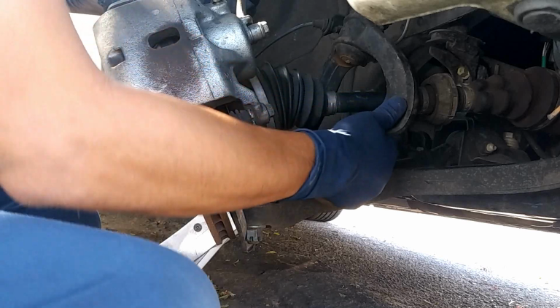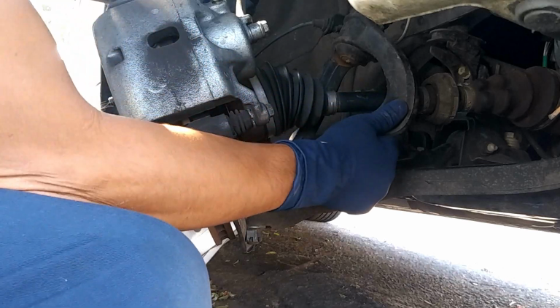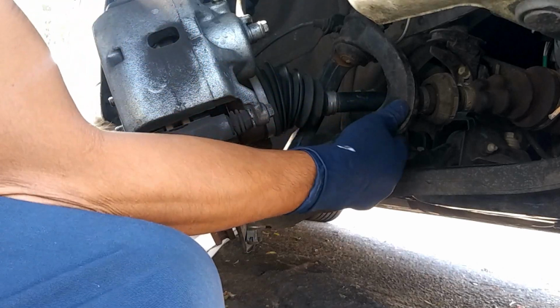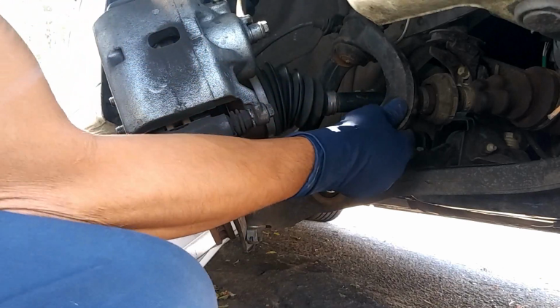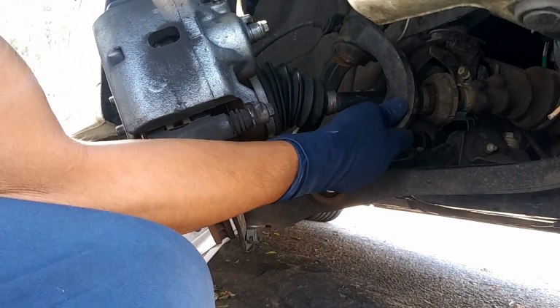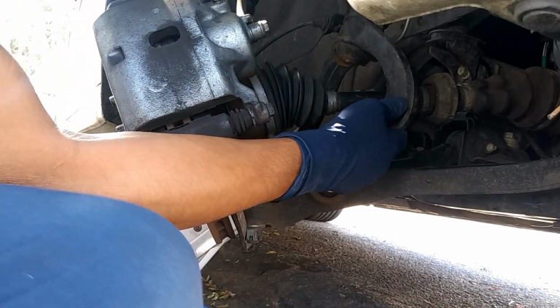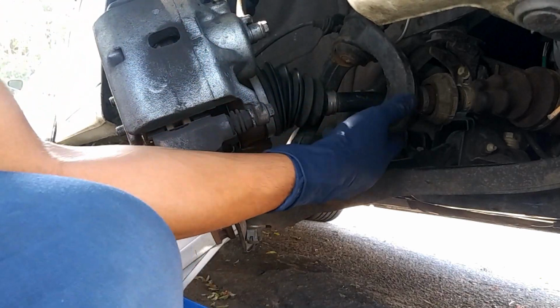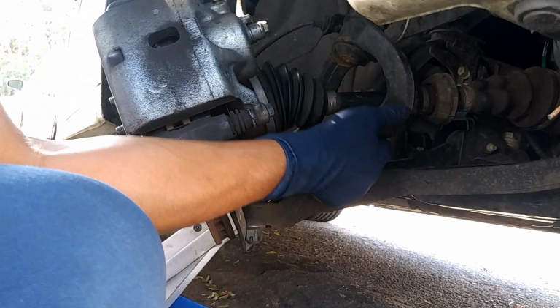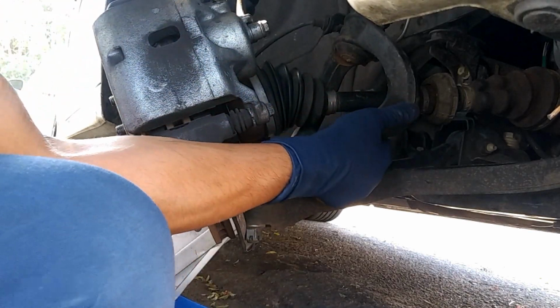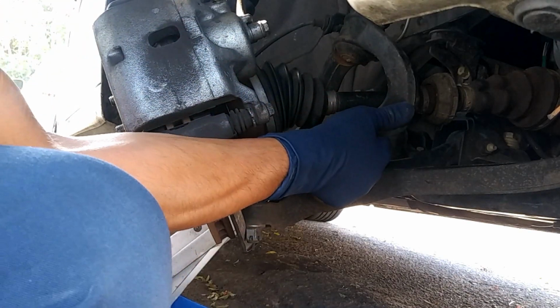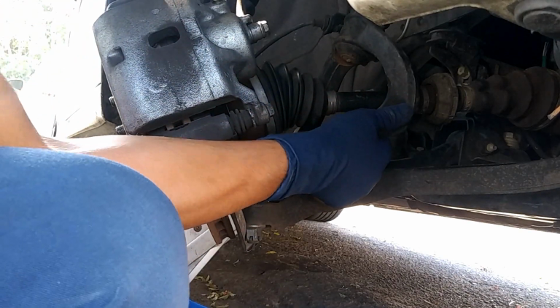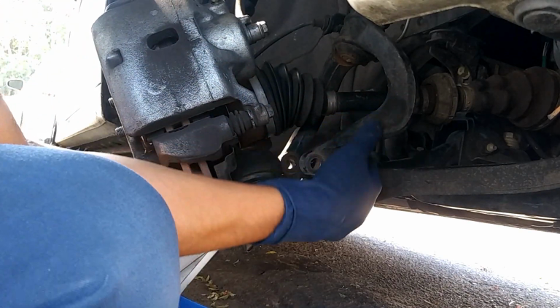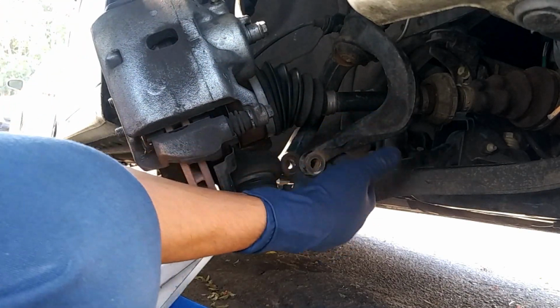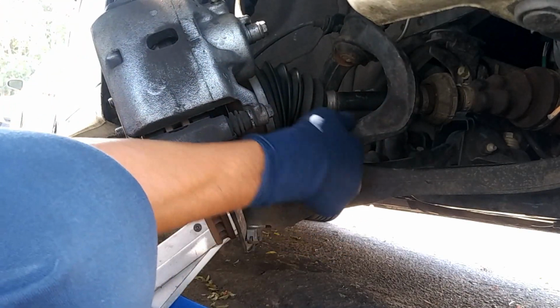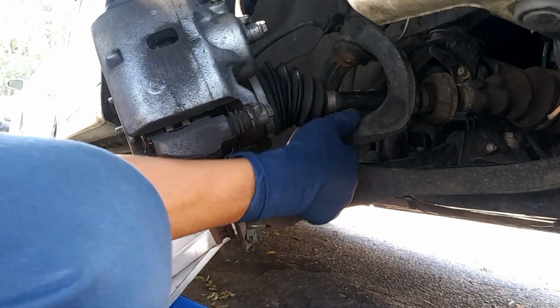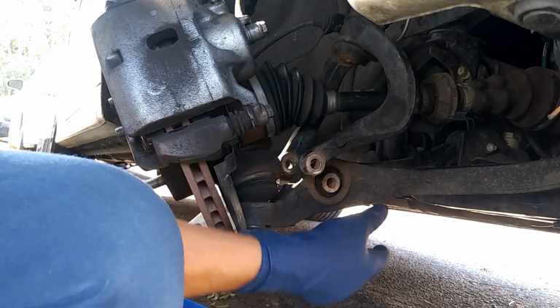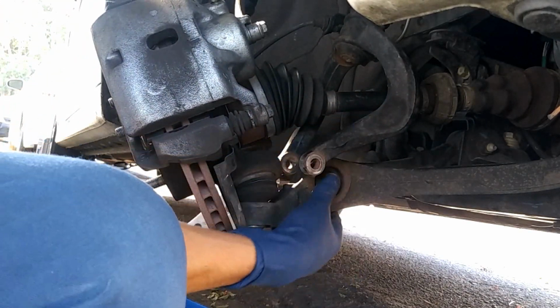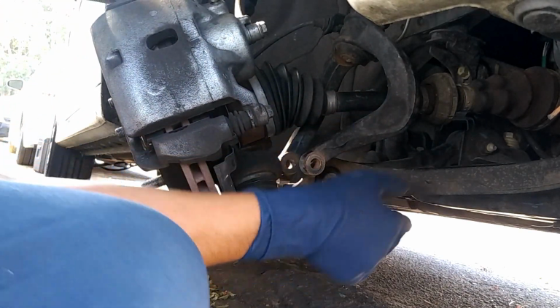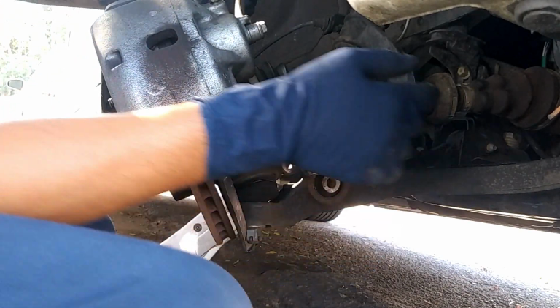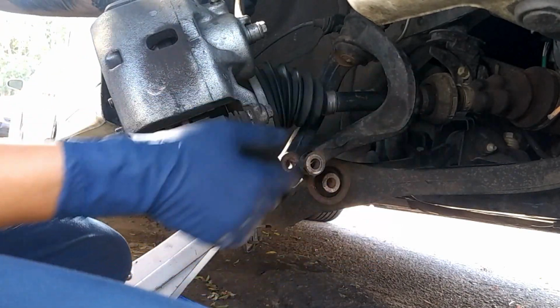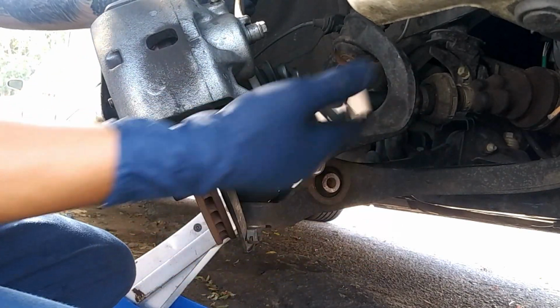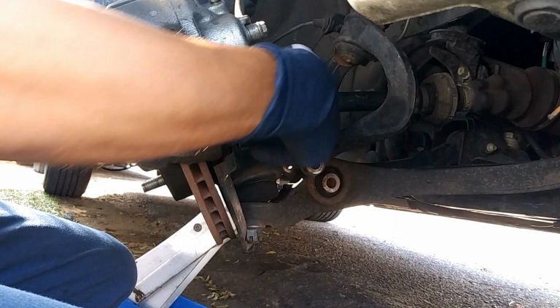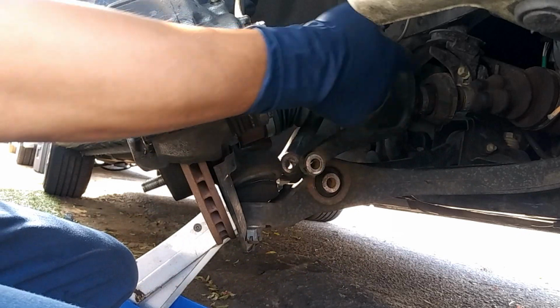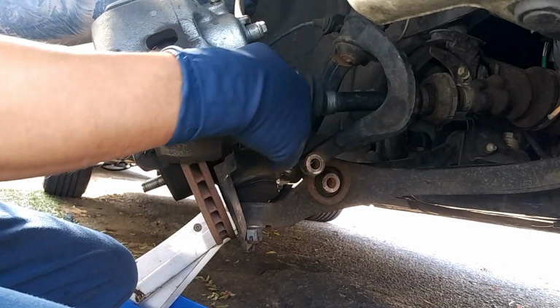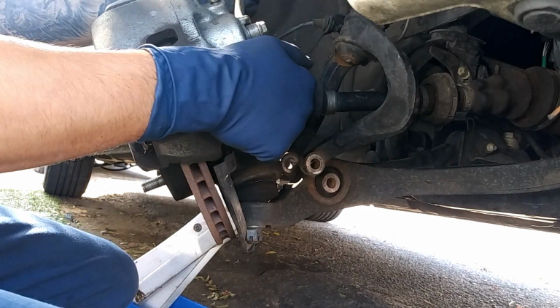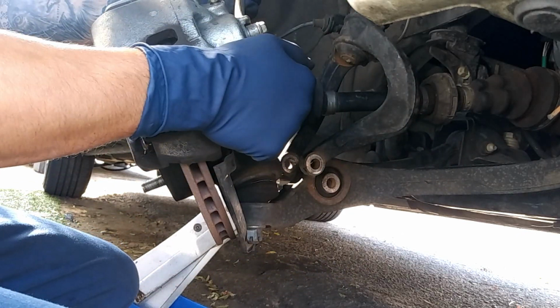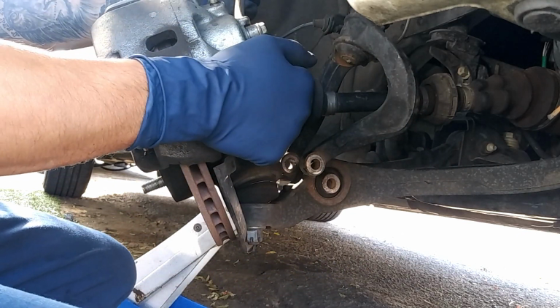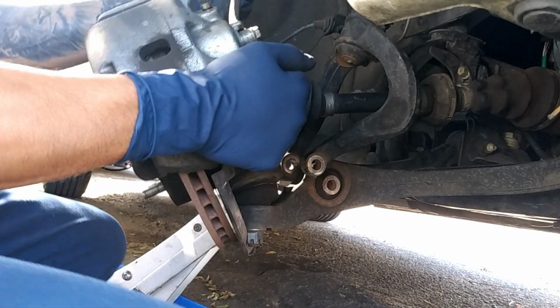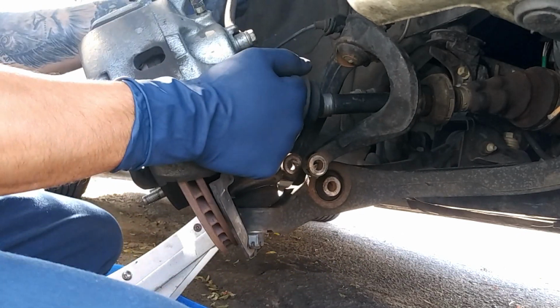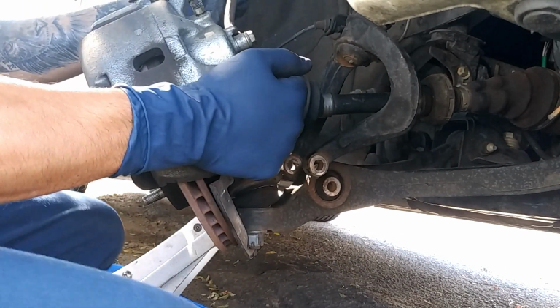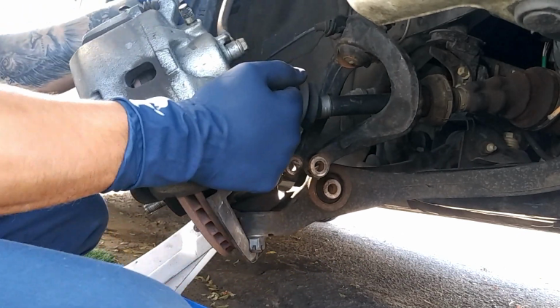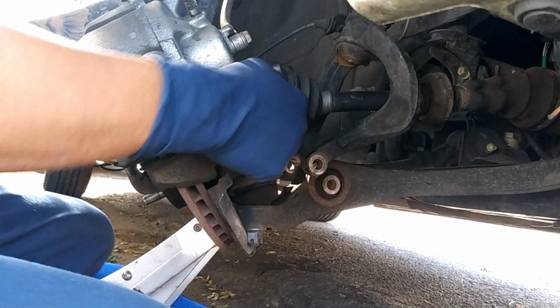We're going to get this out of the way so that once we pop off the axle, we'll have enough room.